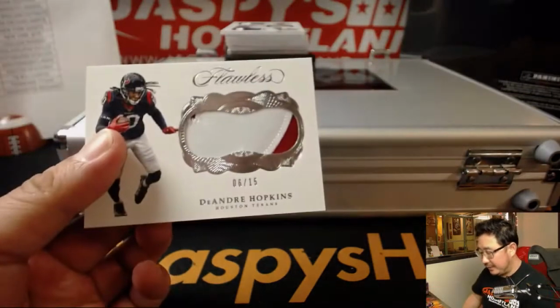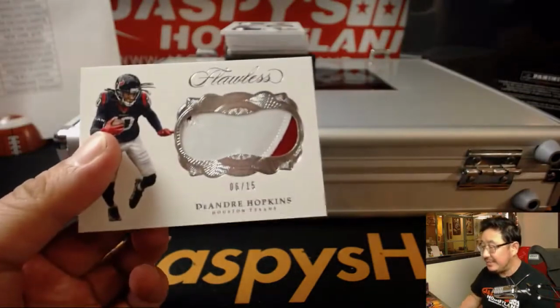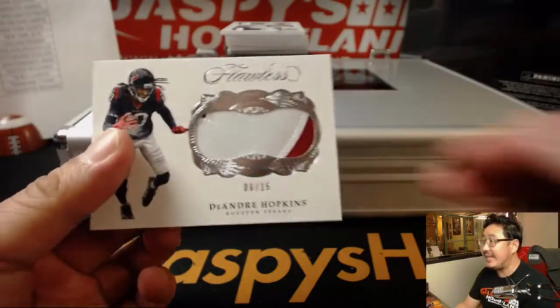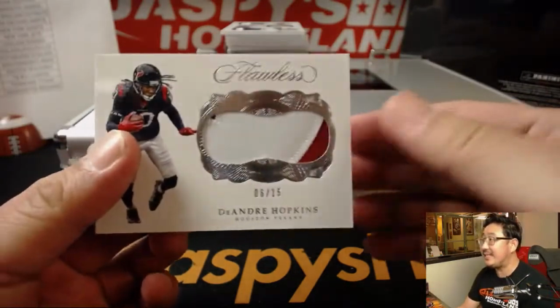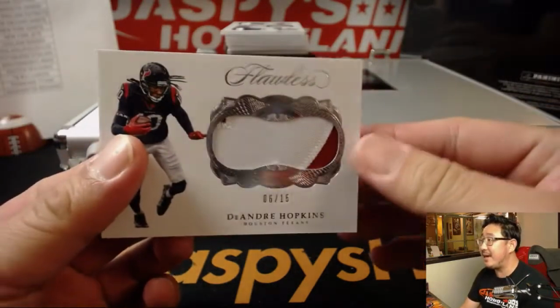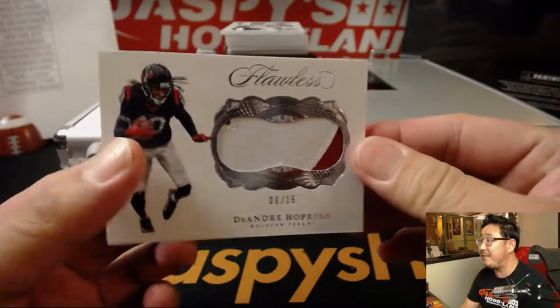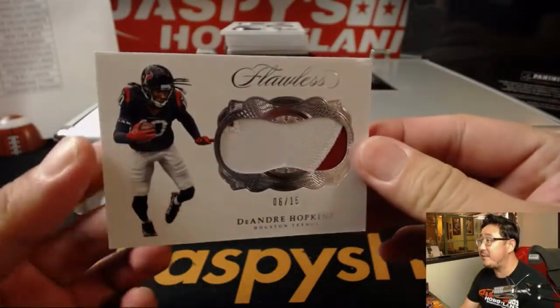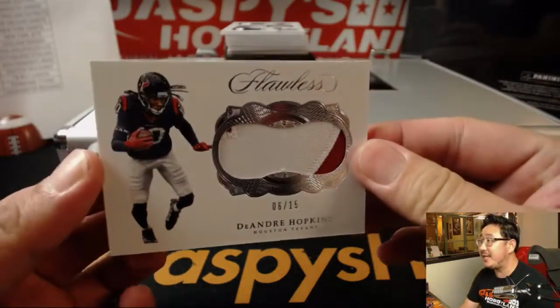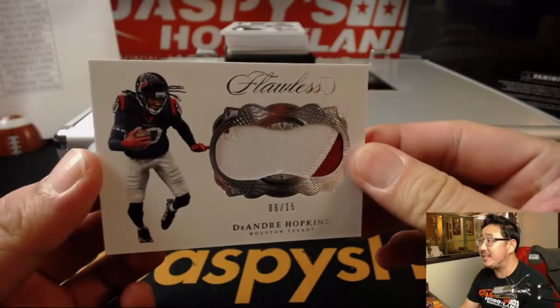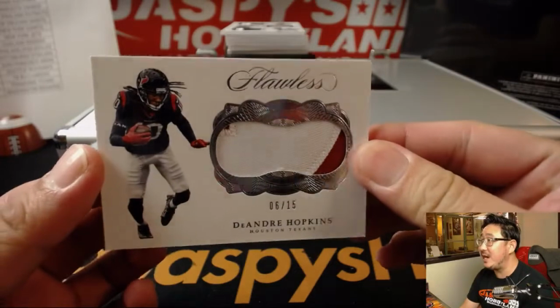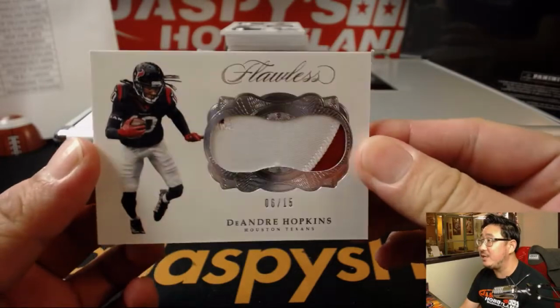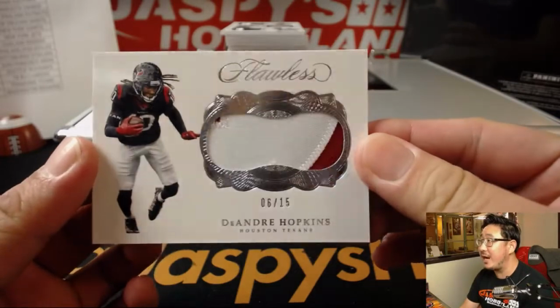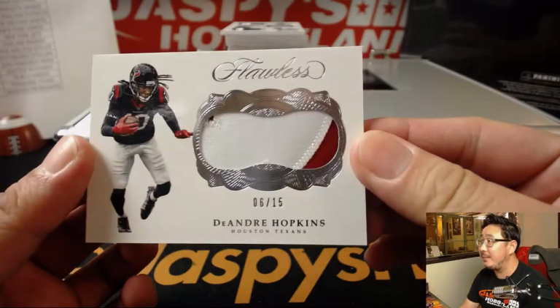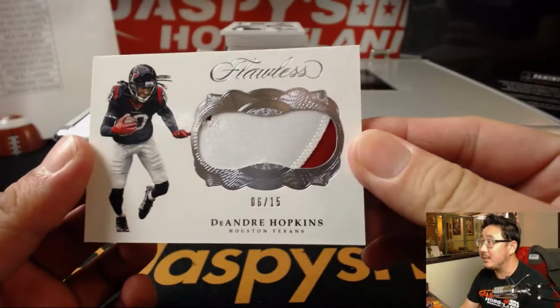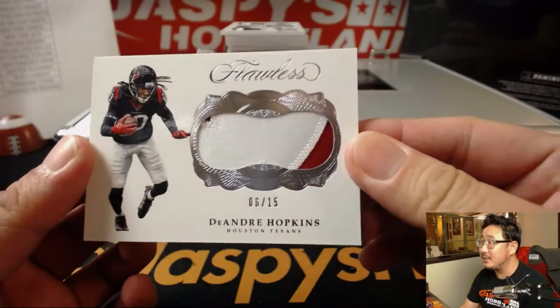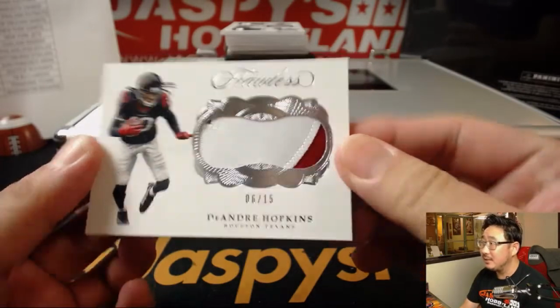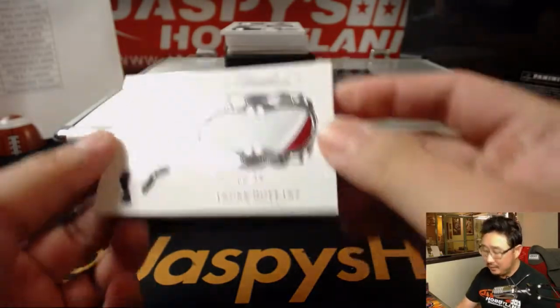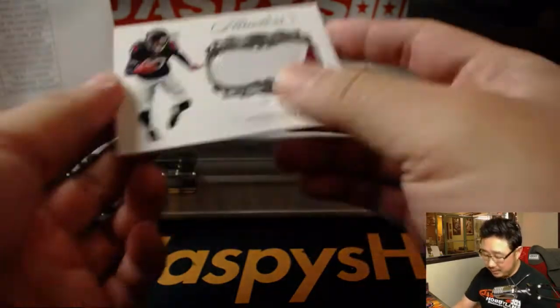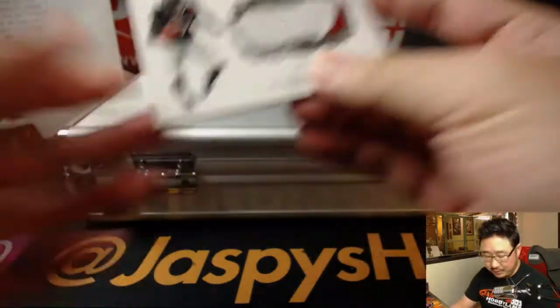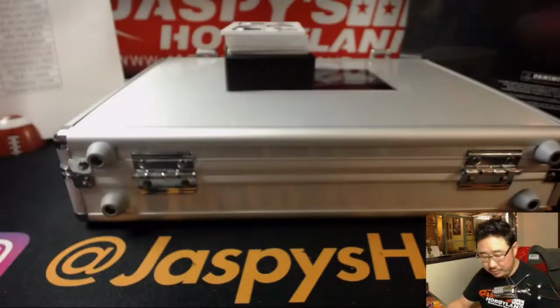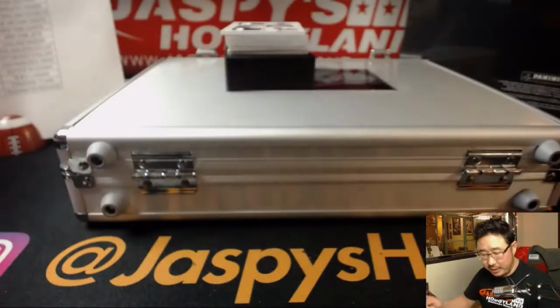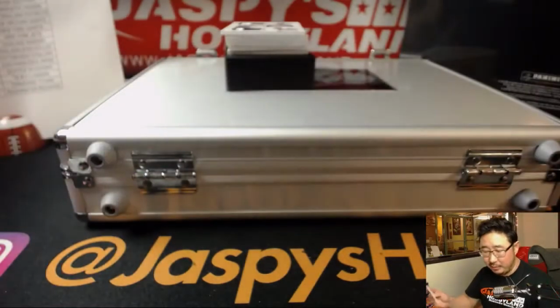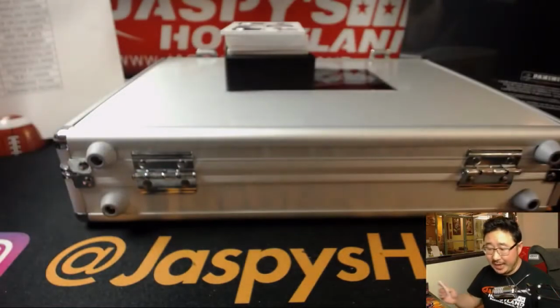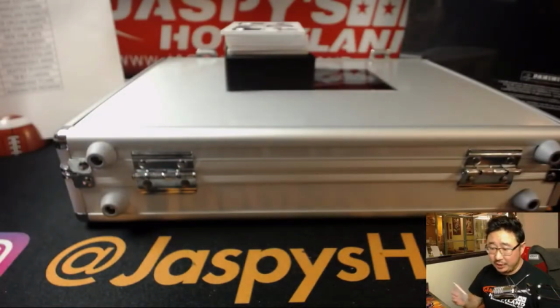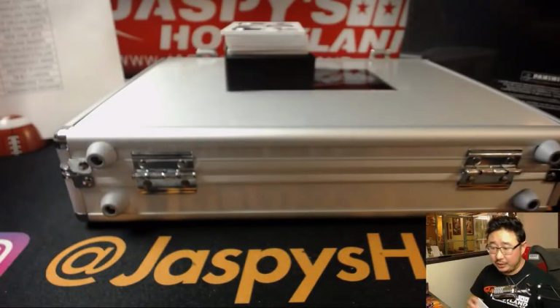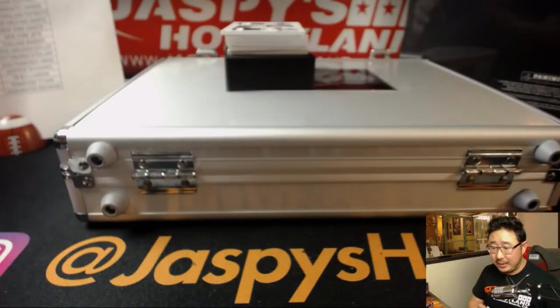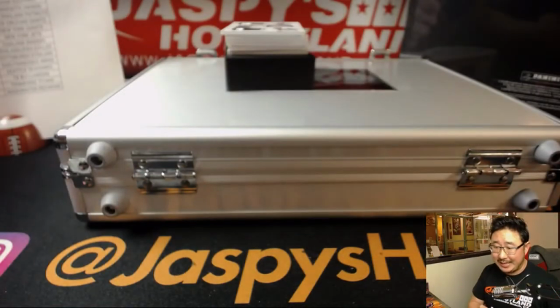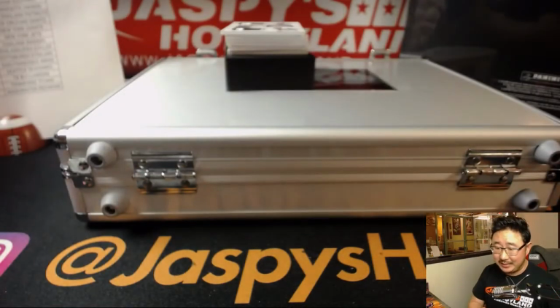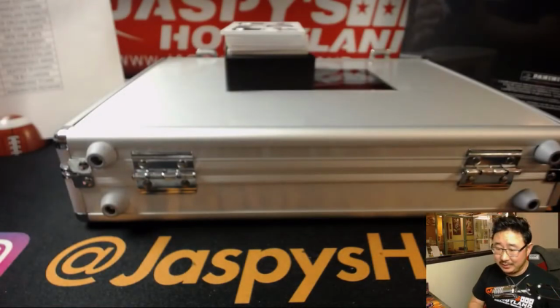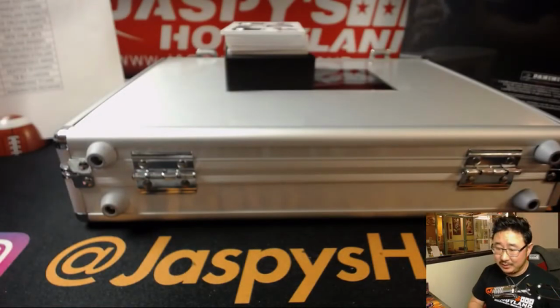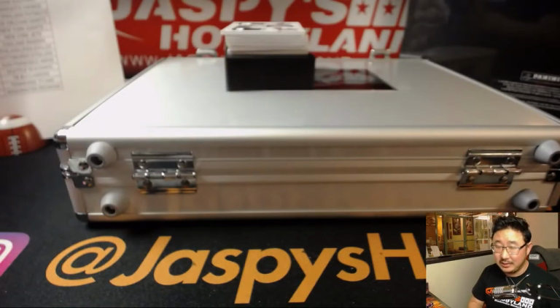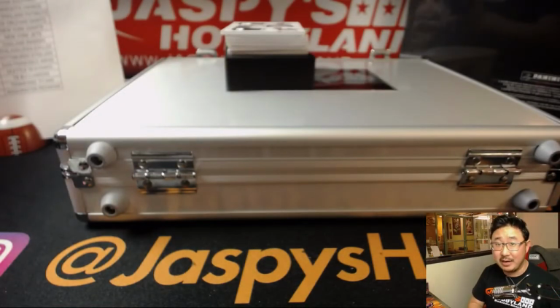Six out of 15, DeAndre Hopkins — nice two-color patch. Texans. Derek.